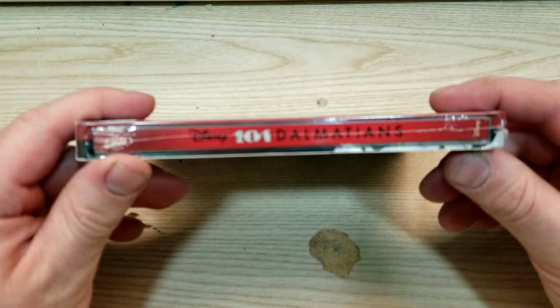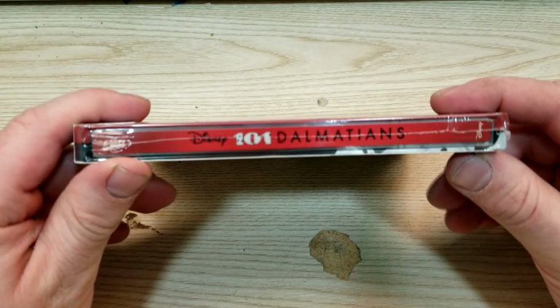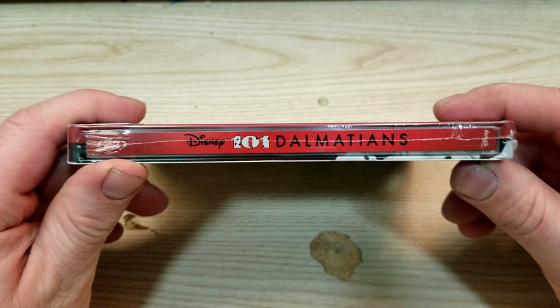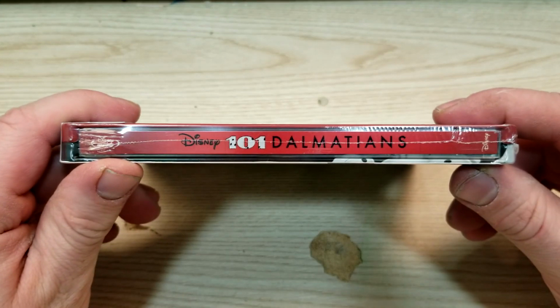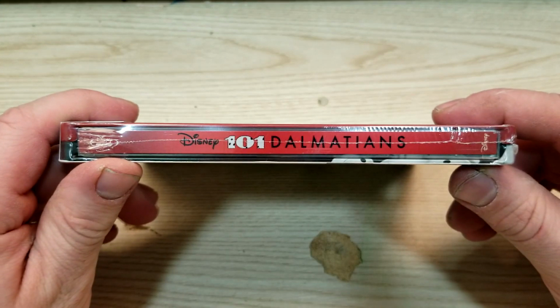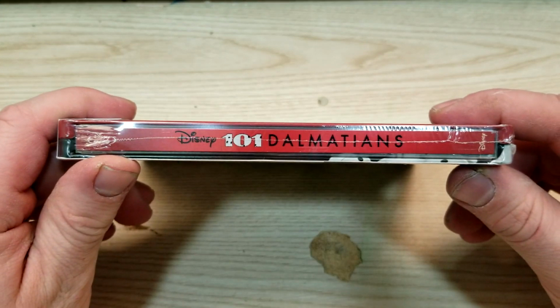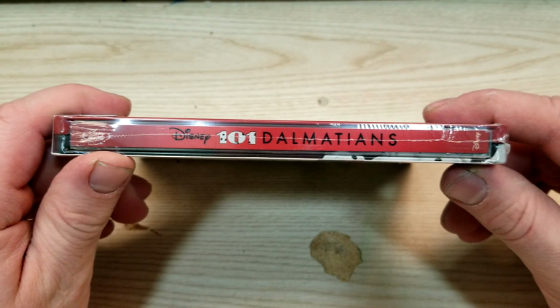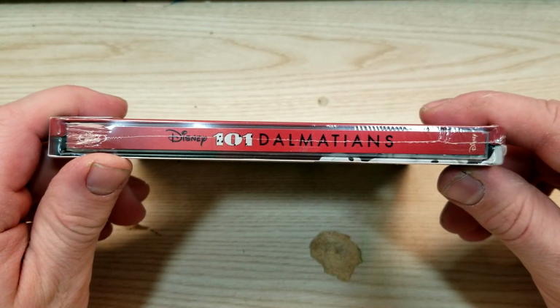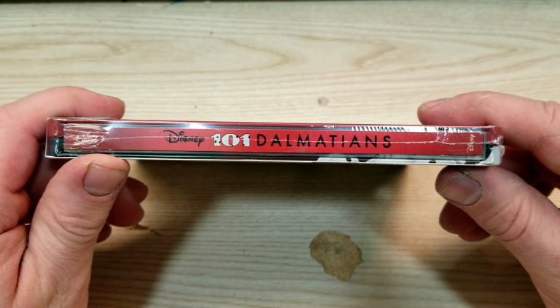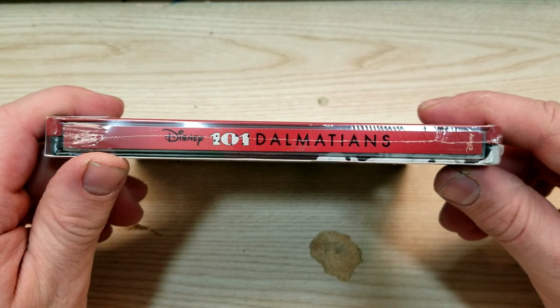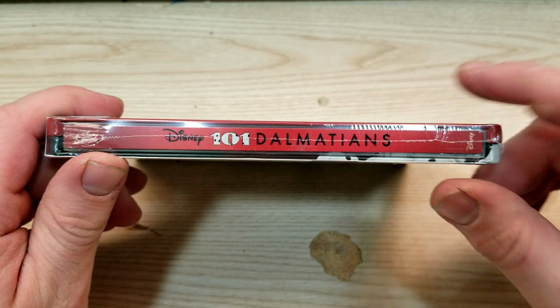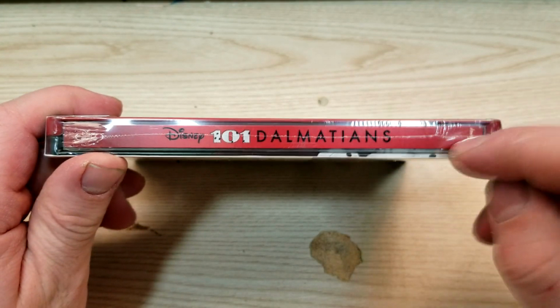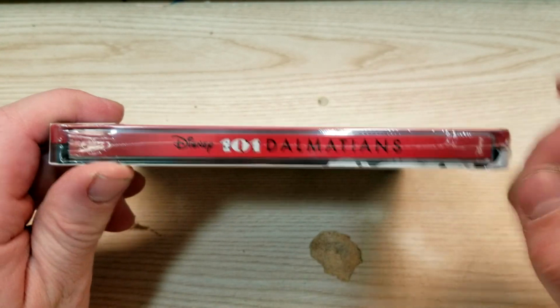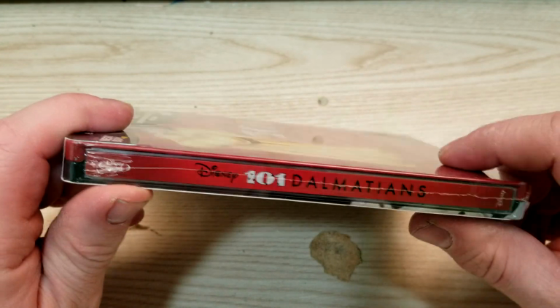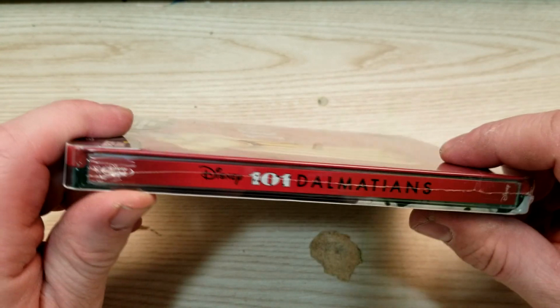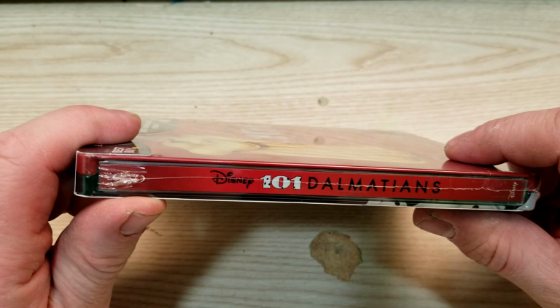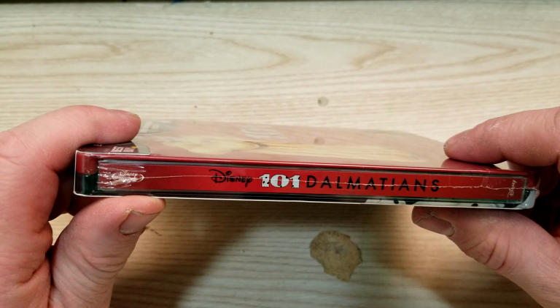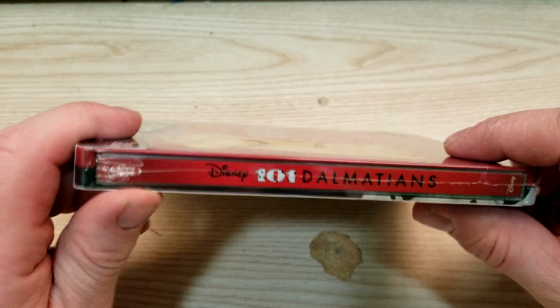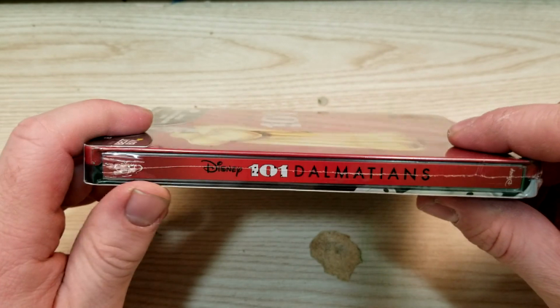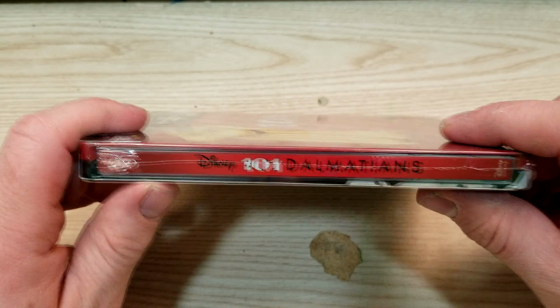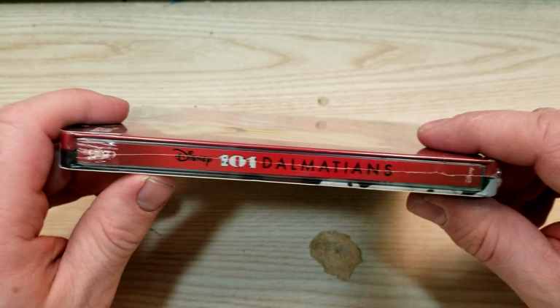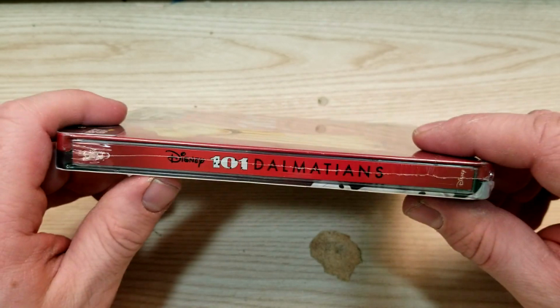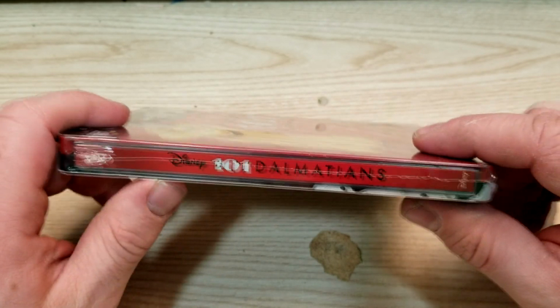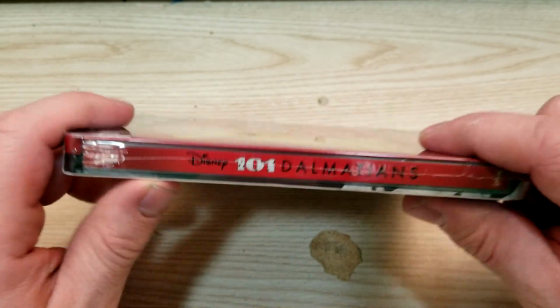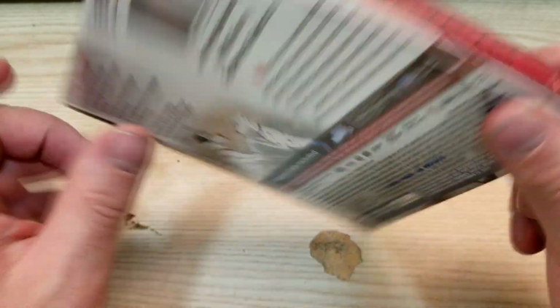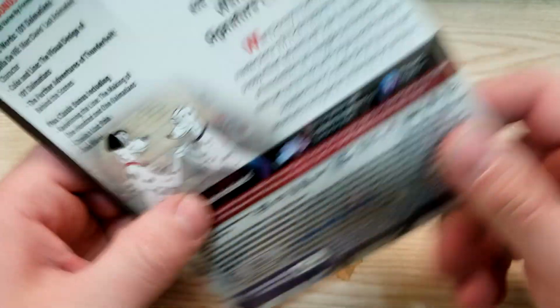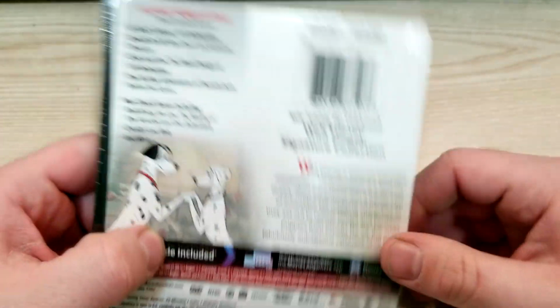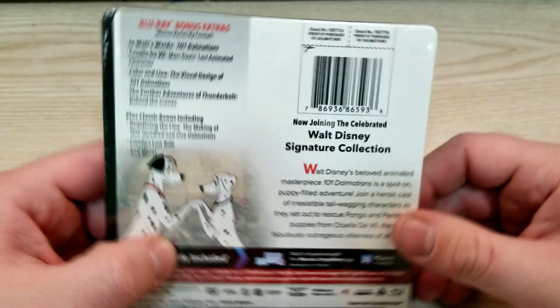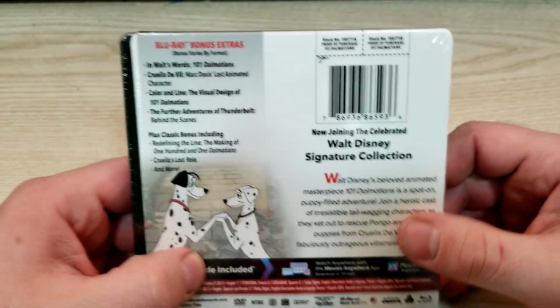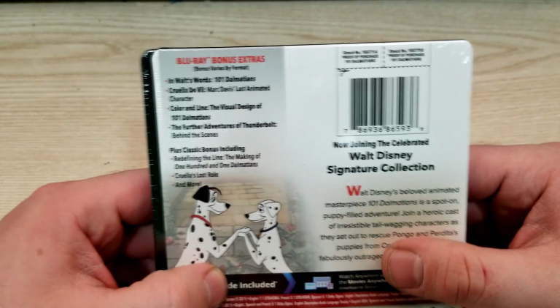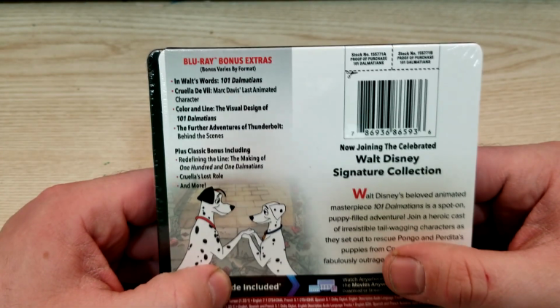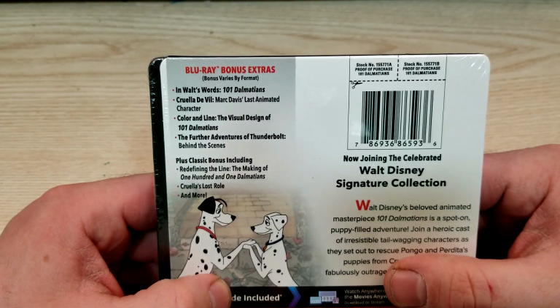Here's a look at the spine — doesn't look like I got a slash on this one. This one is from Walt Disney Pictures.